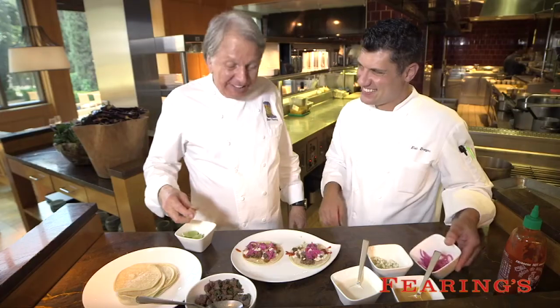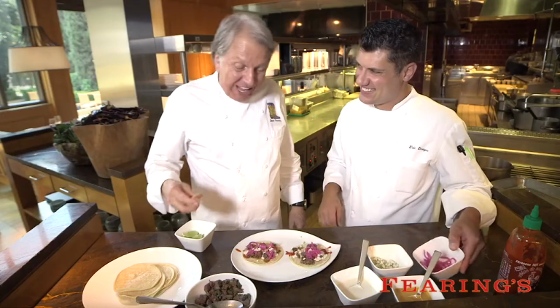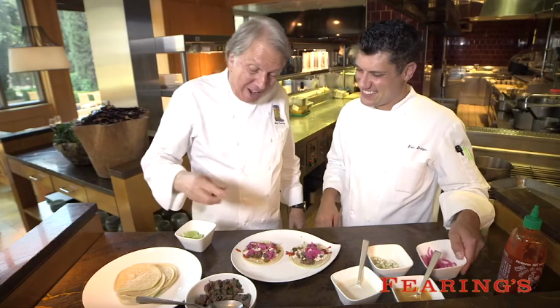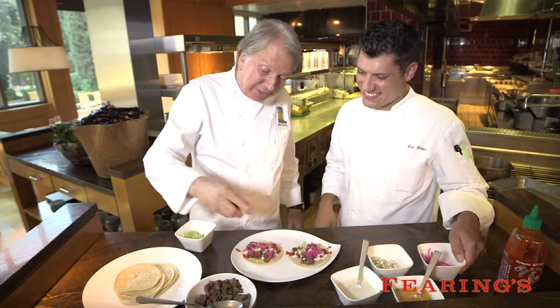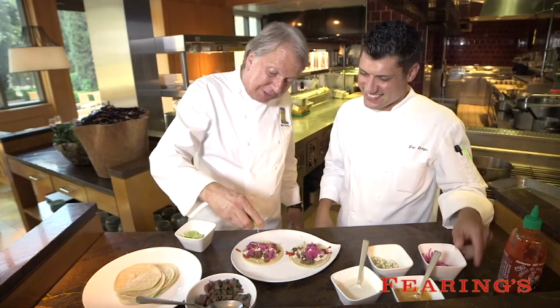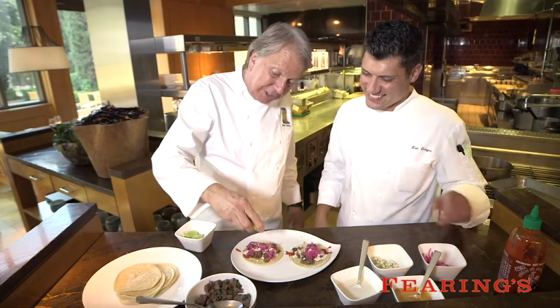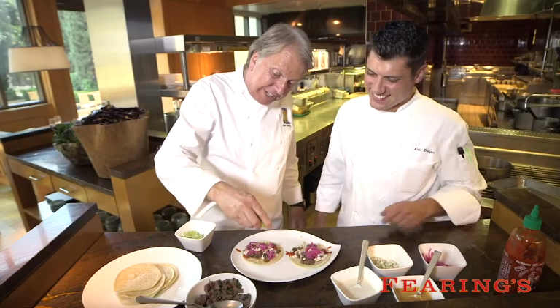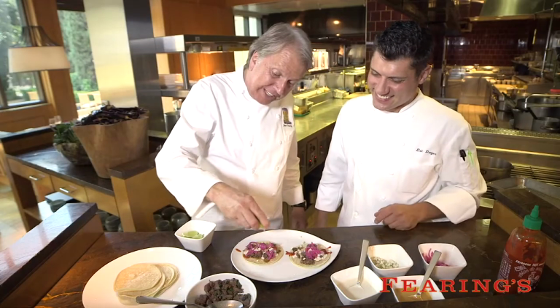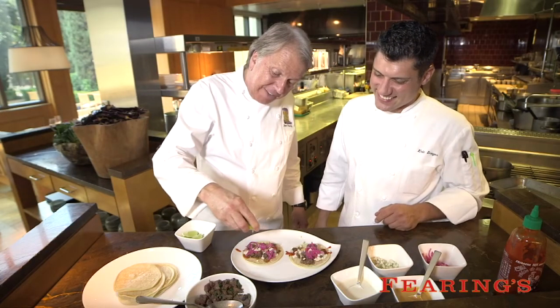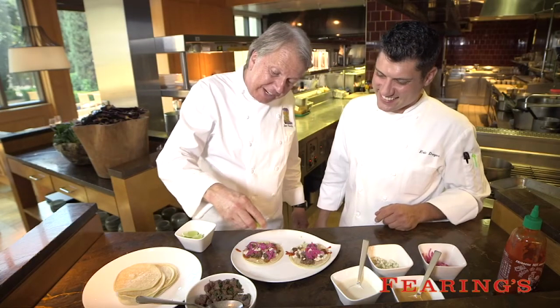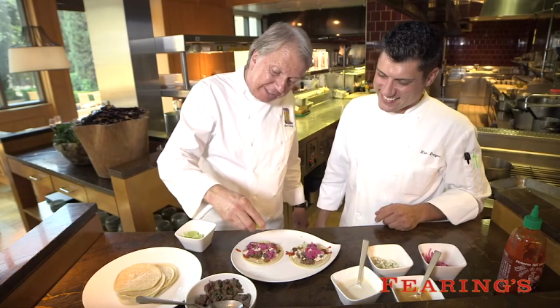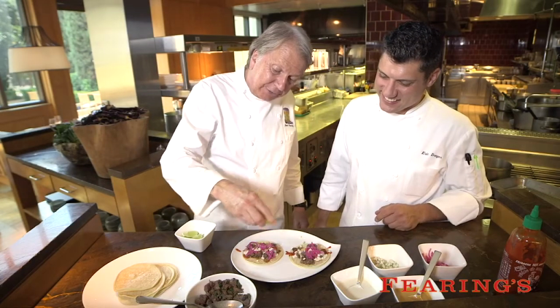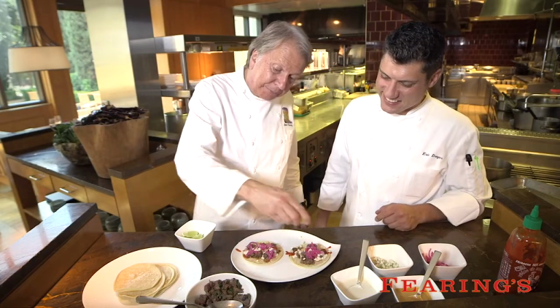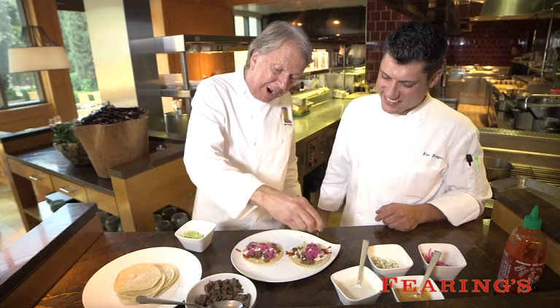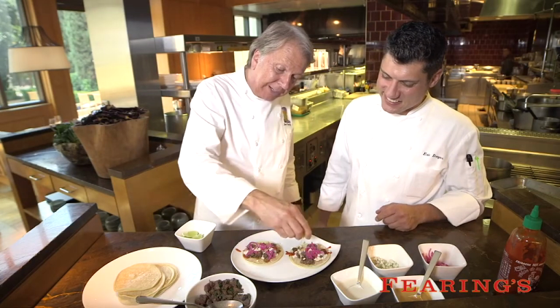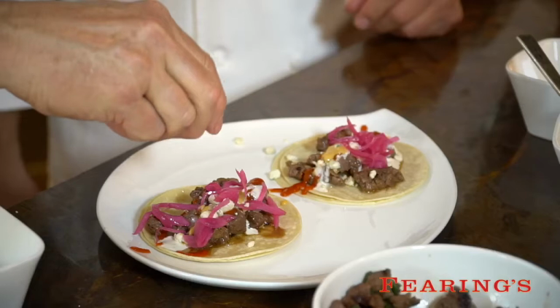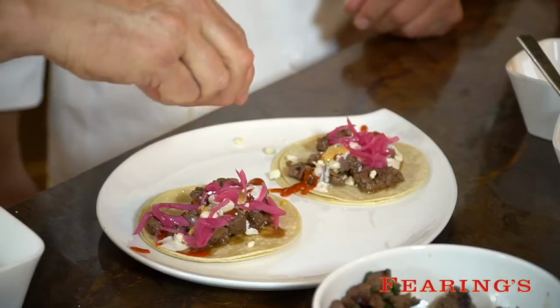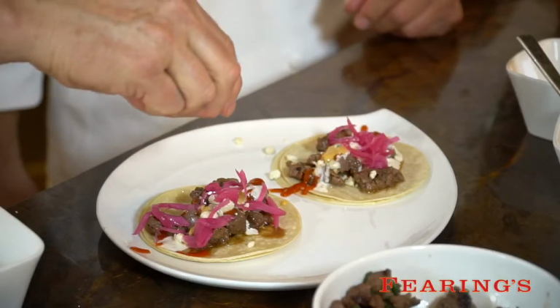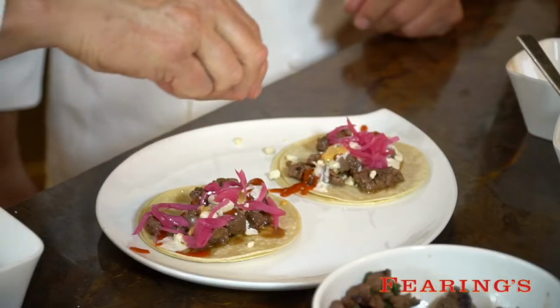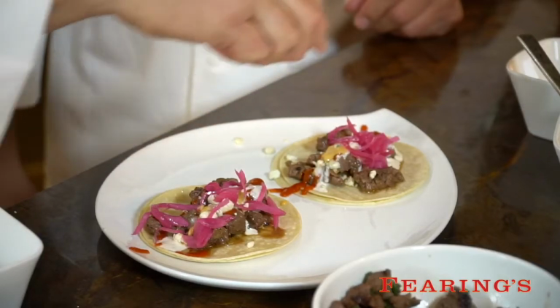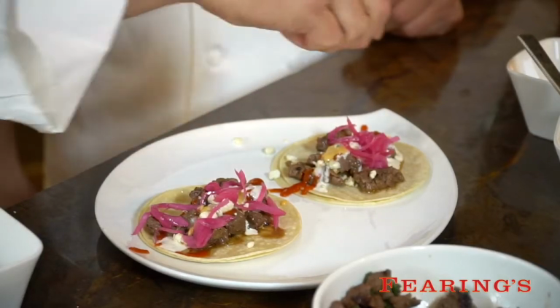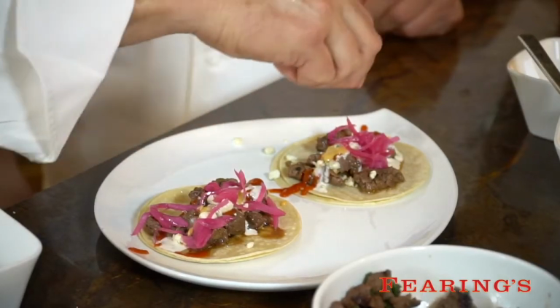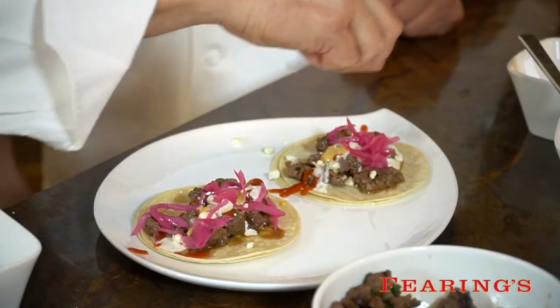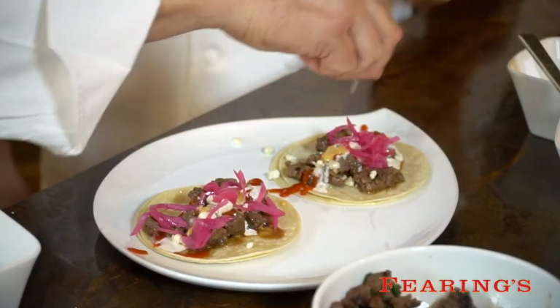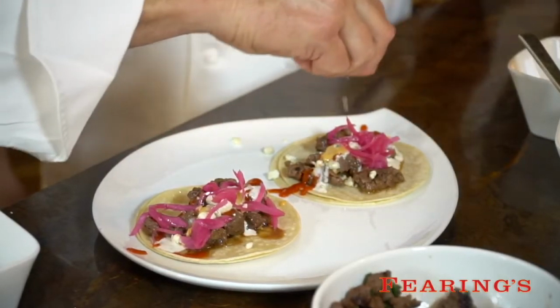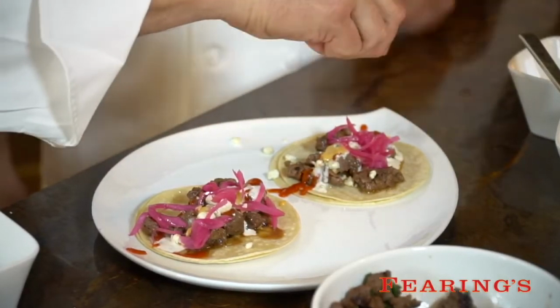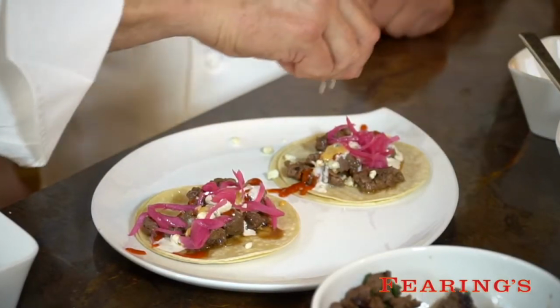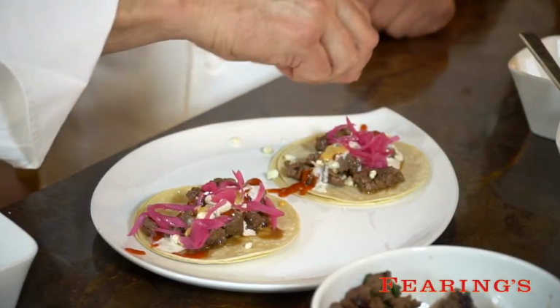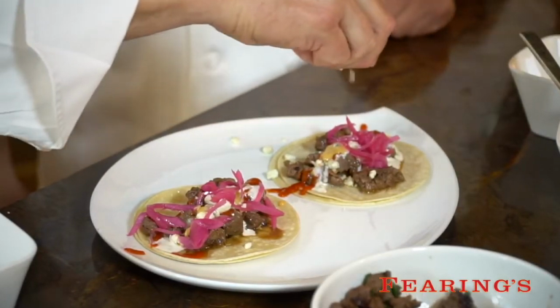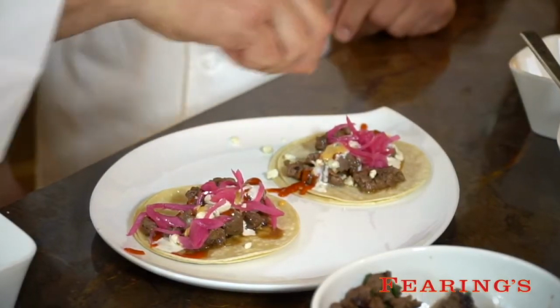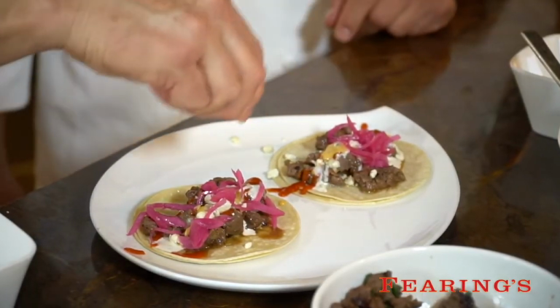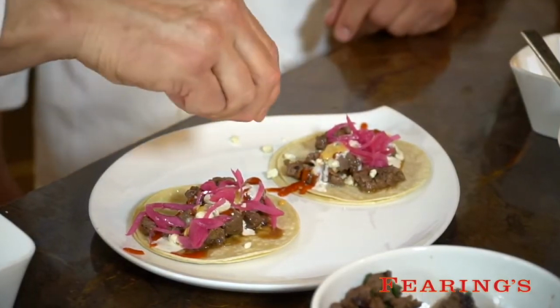And then also, just to give it a little spark, we're doing a couple of drops of fresh lime juice.